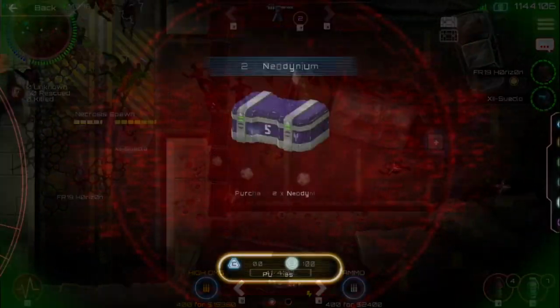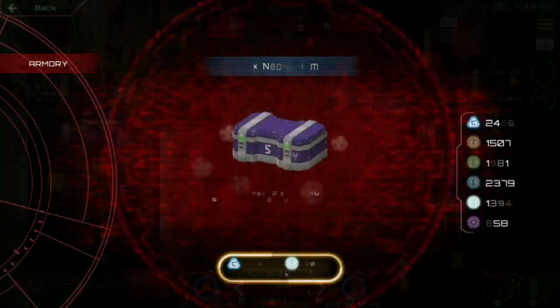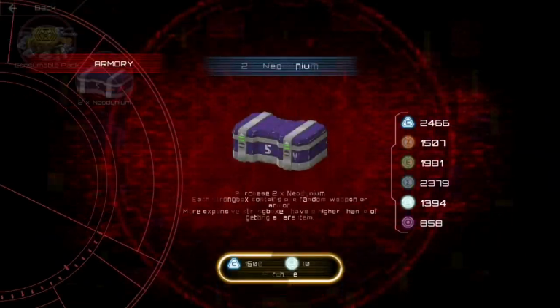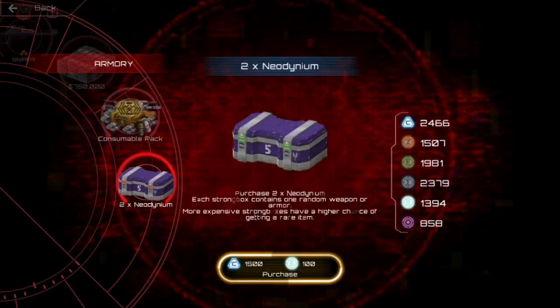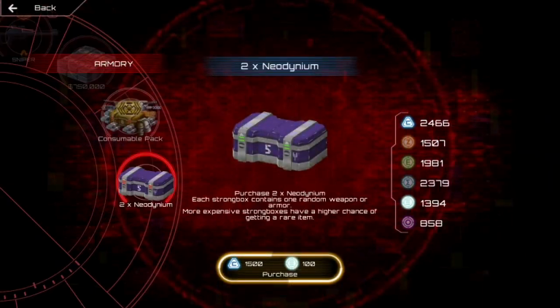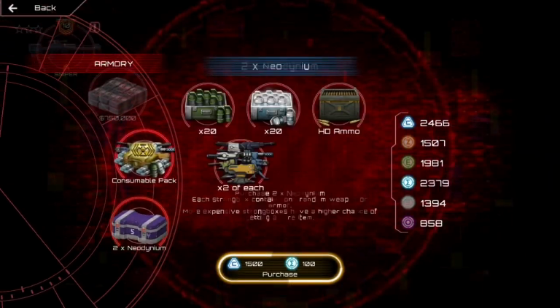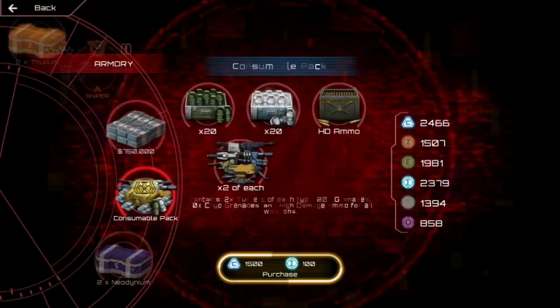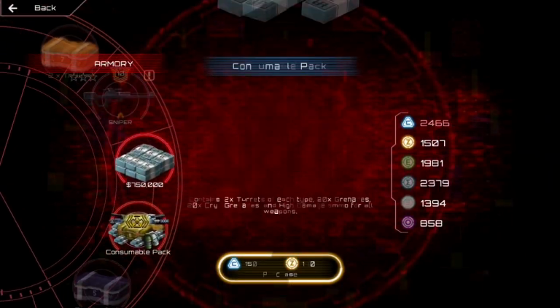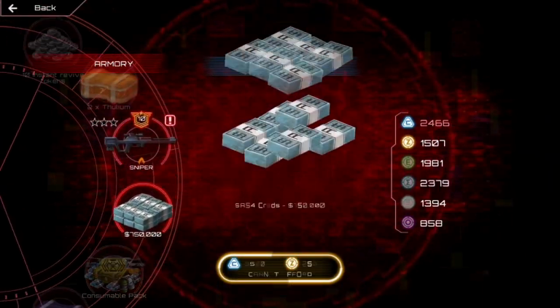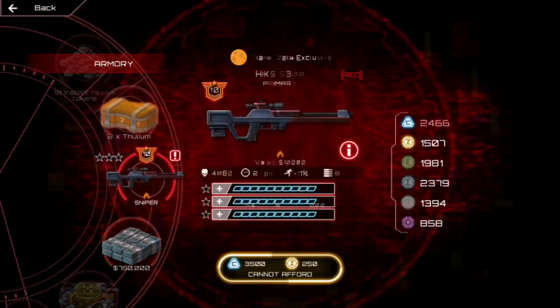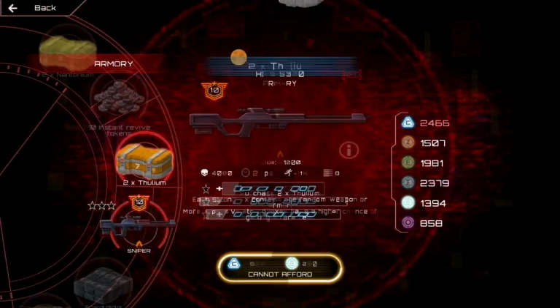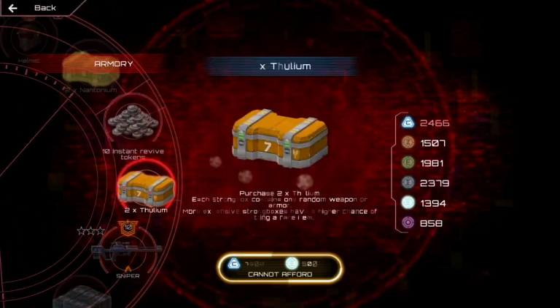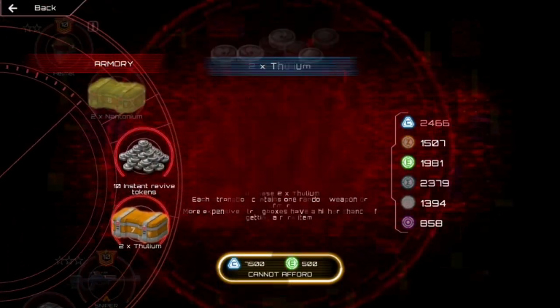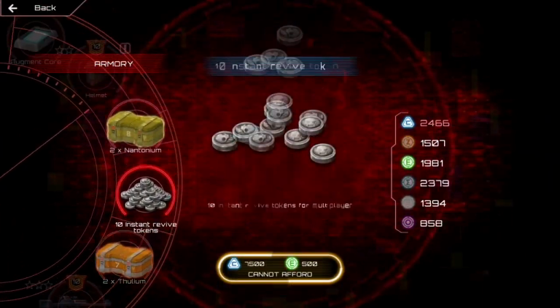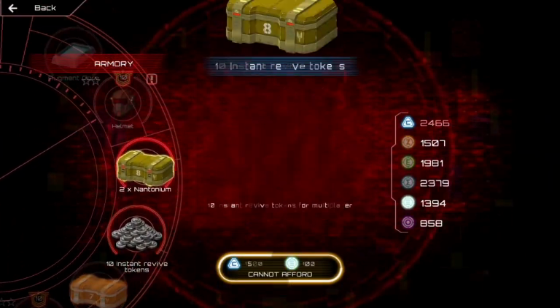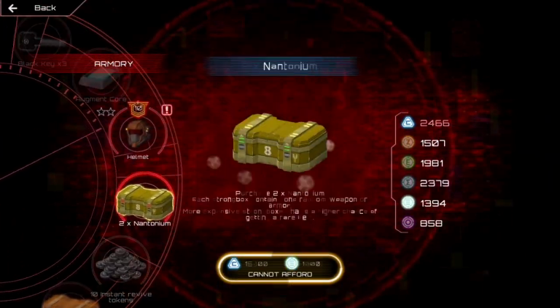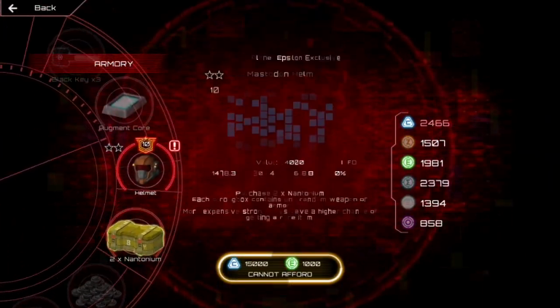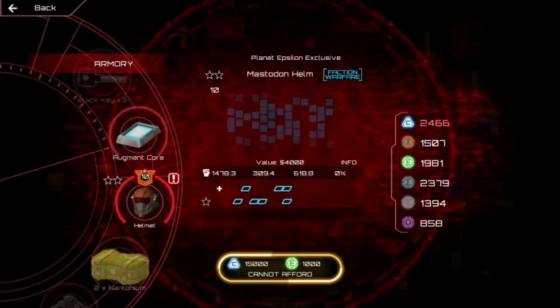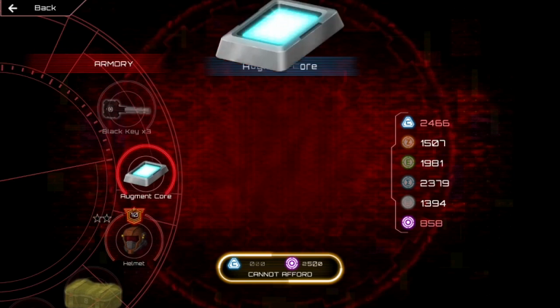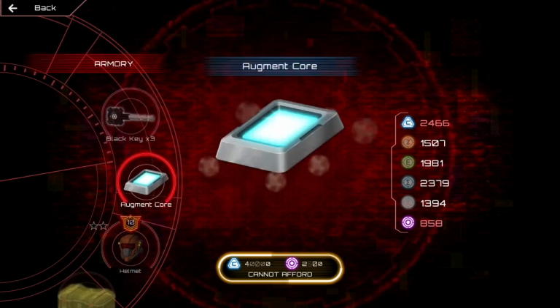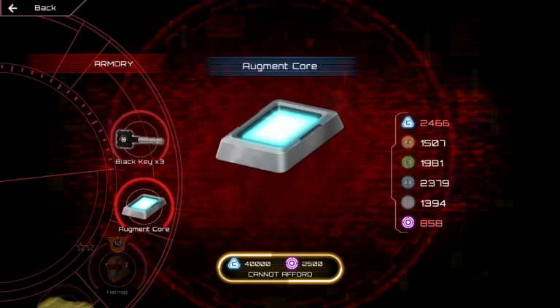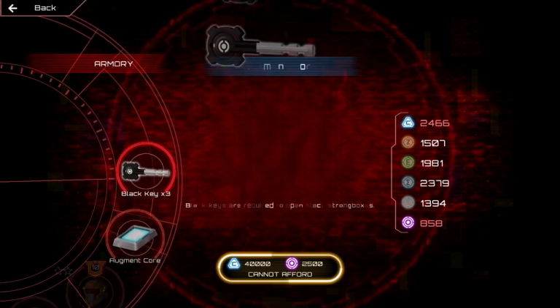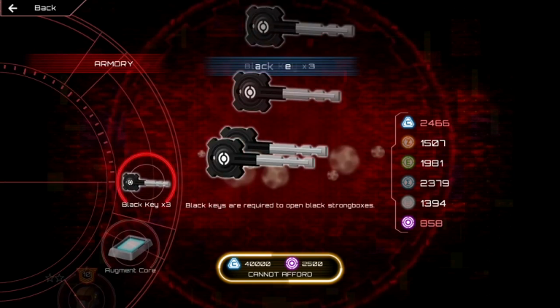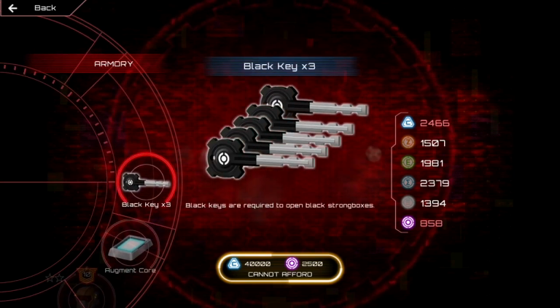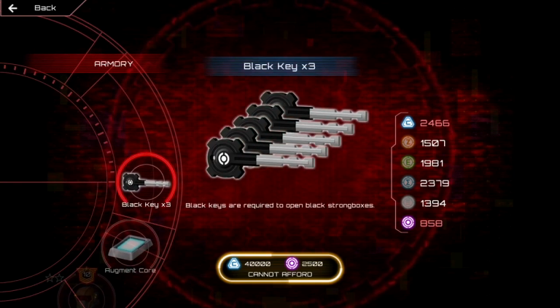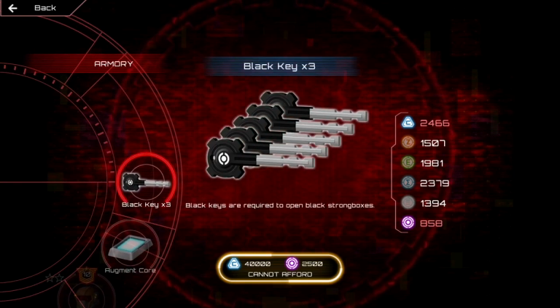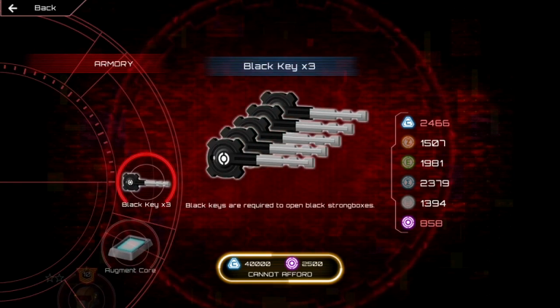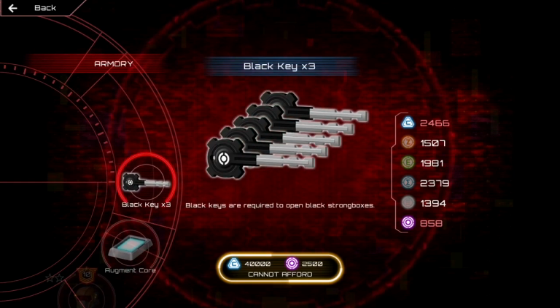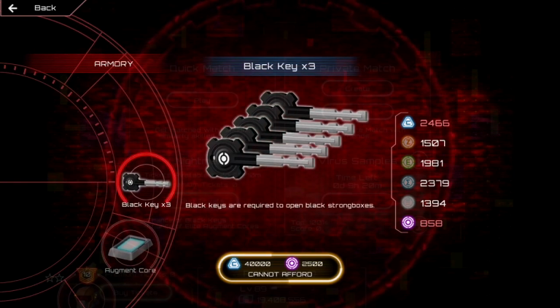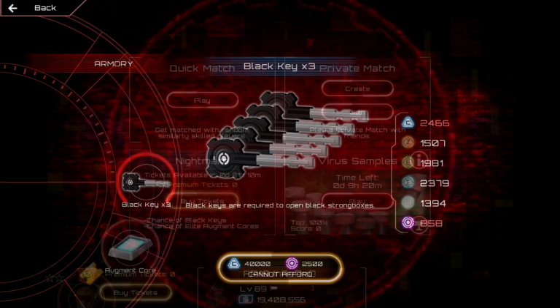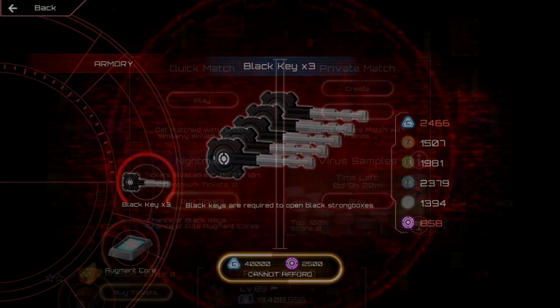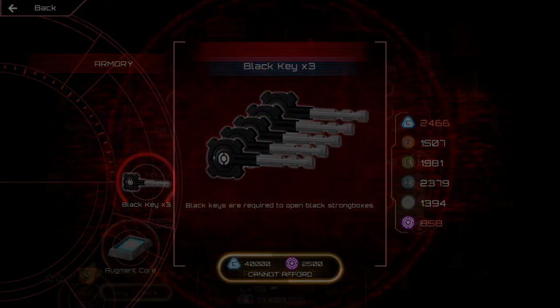You can also buy black crates in the Faction War Shop every once in a while, but I don't recommend it because in my opinion, it's too much of a grind.